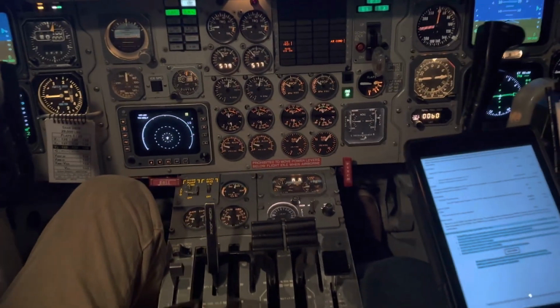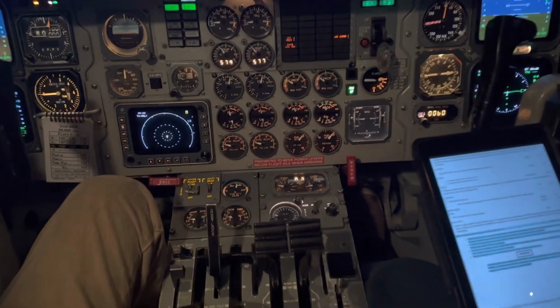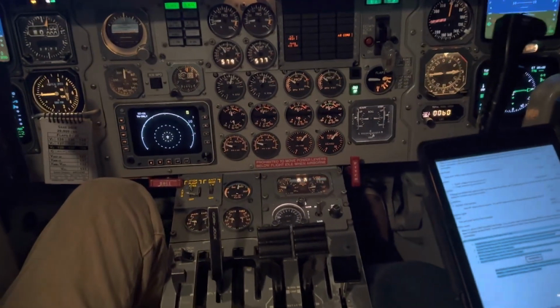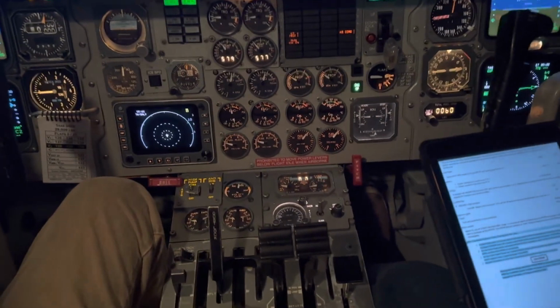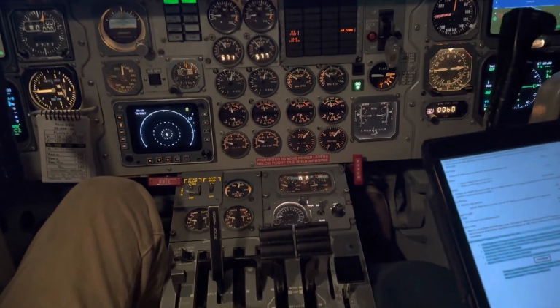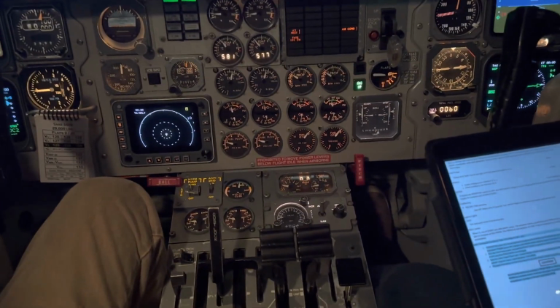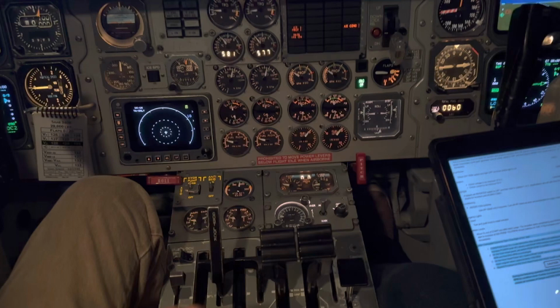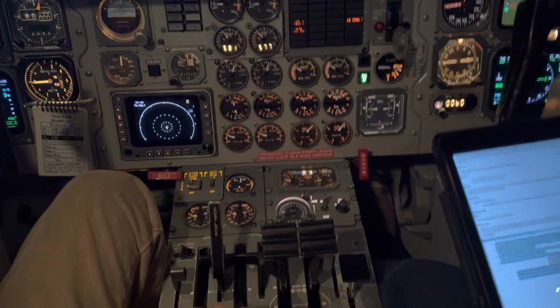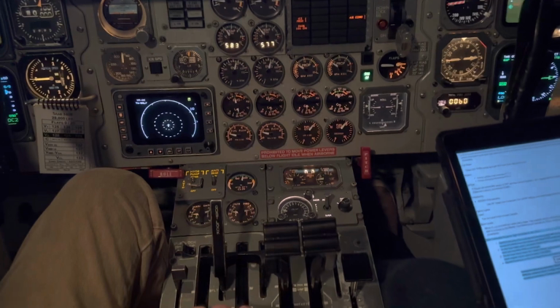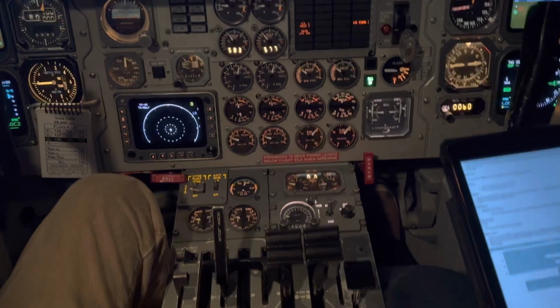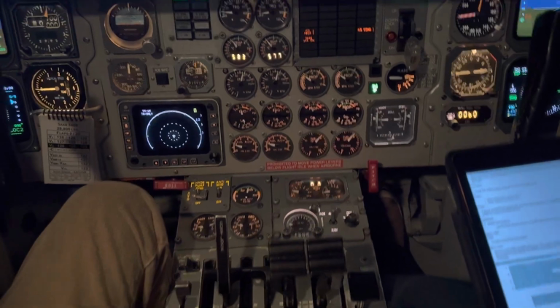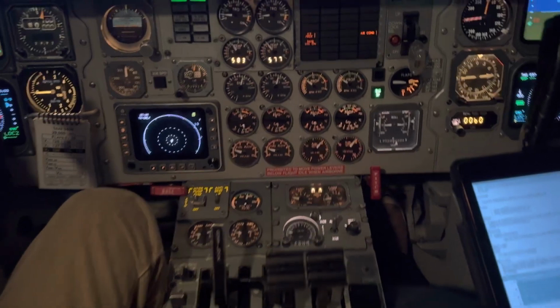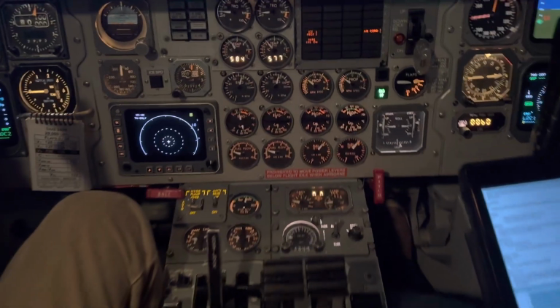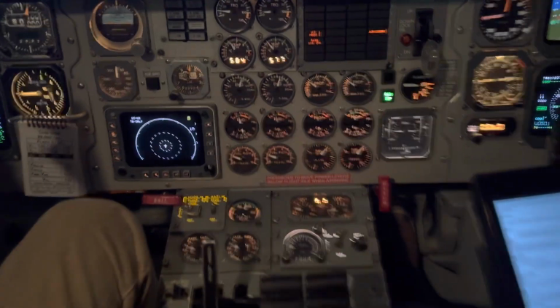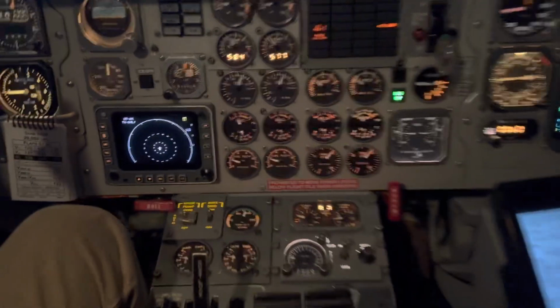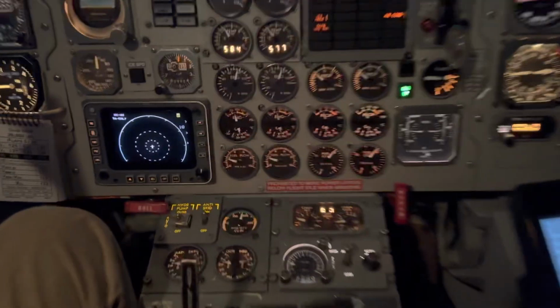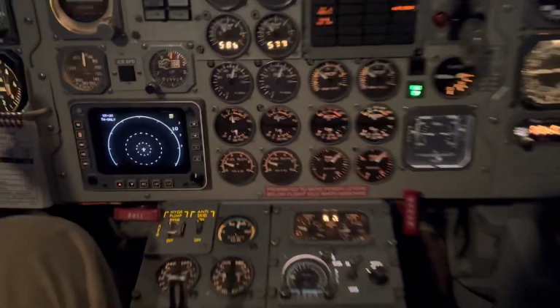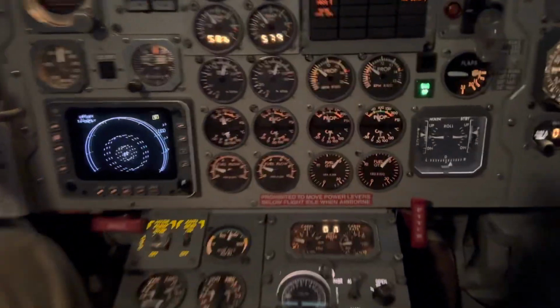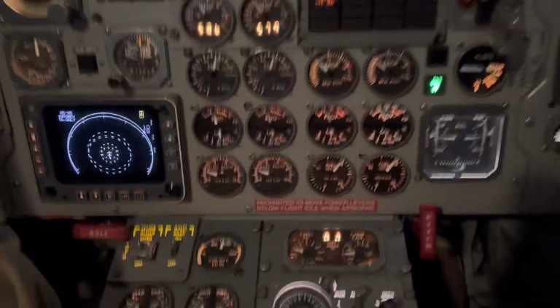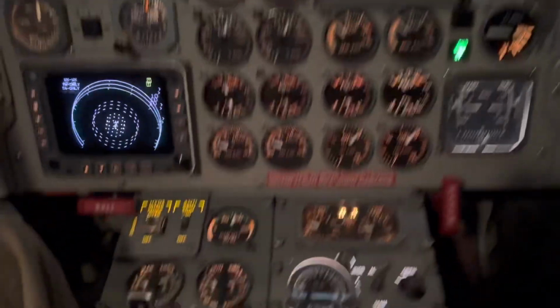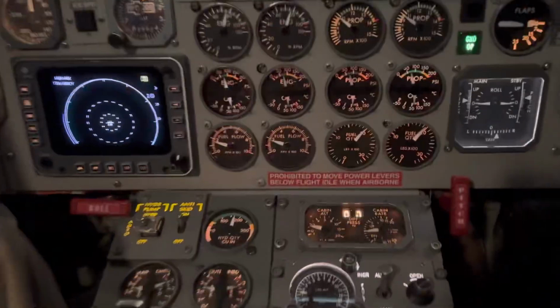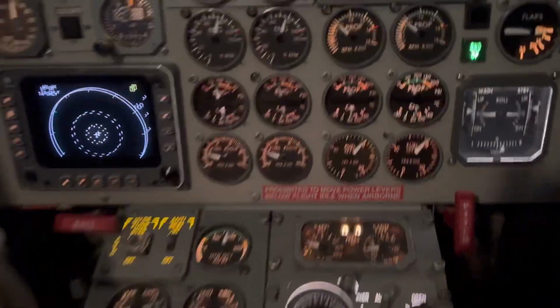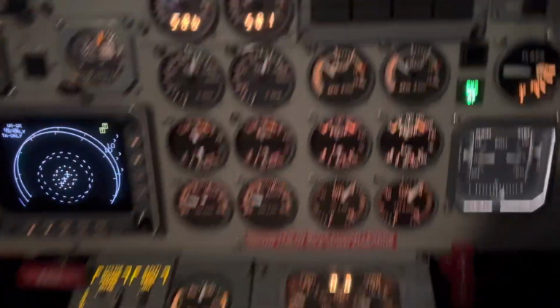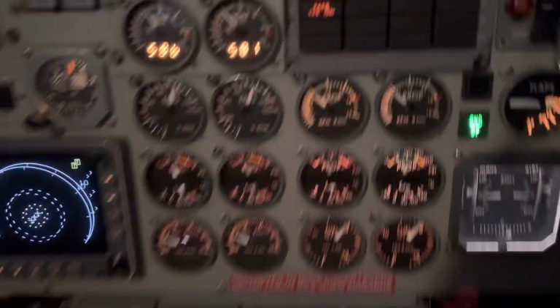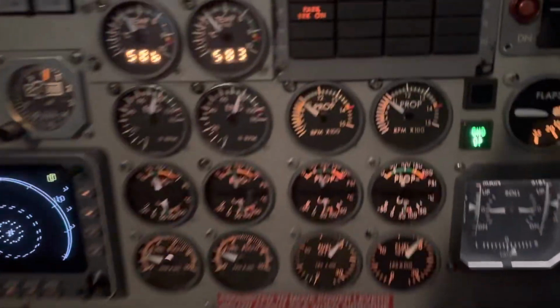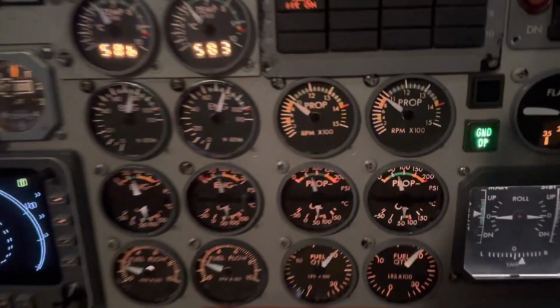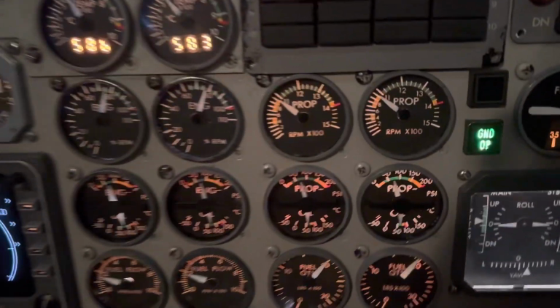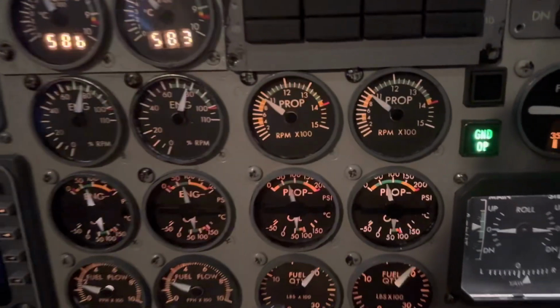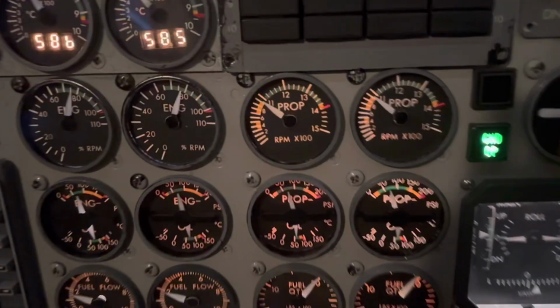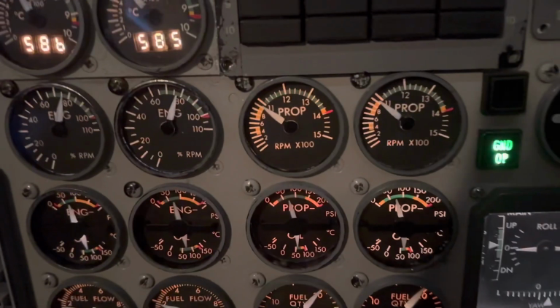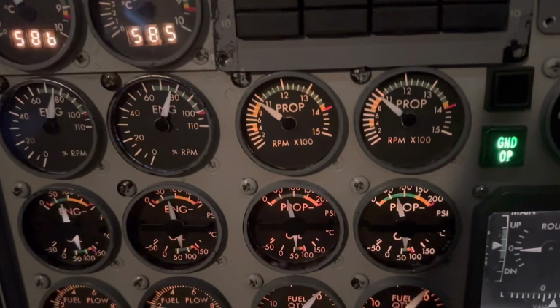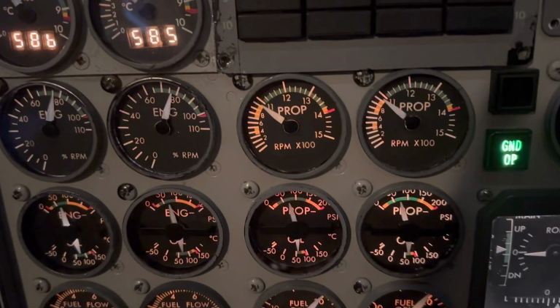Increase power lever slowly until prop RPM reaches approximately 1,150 RPM.